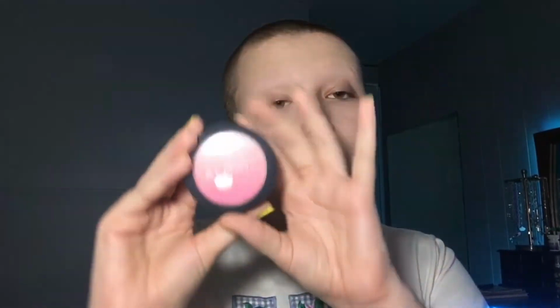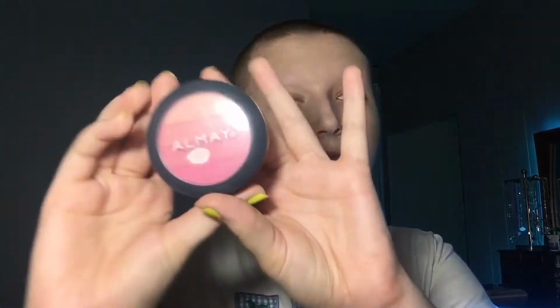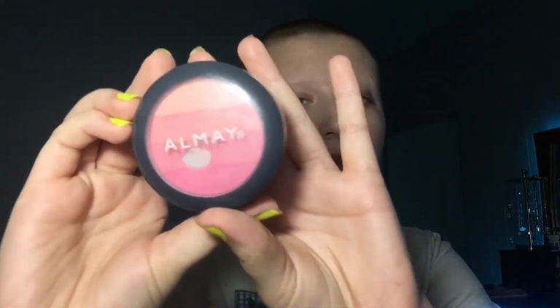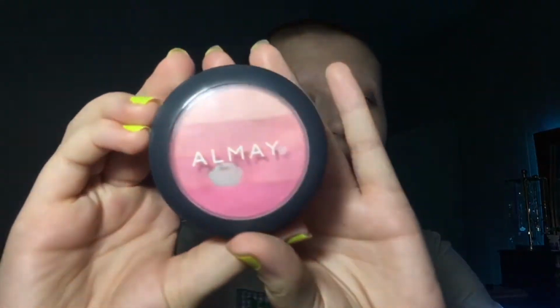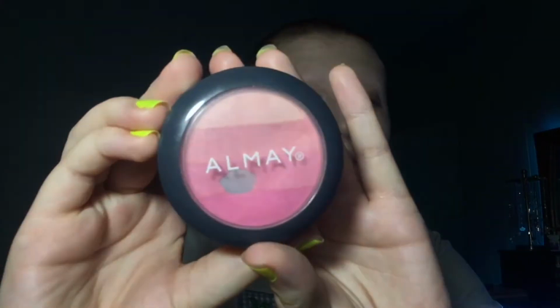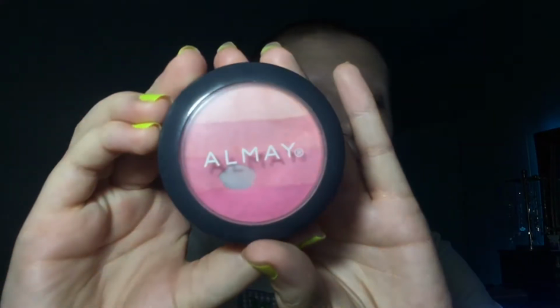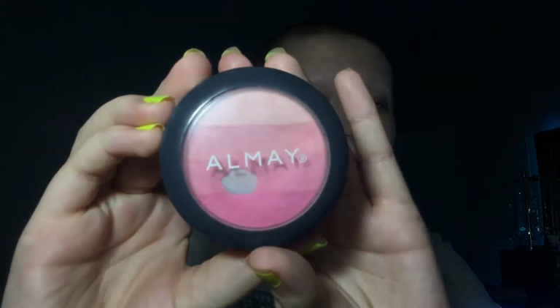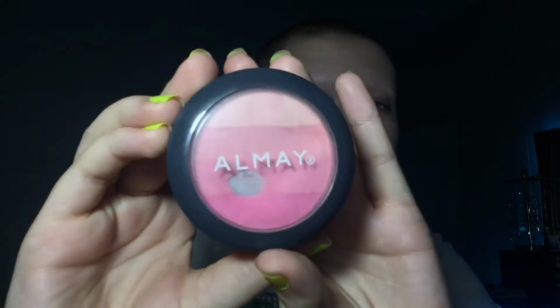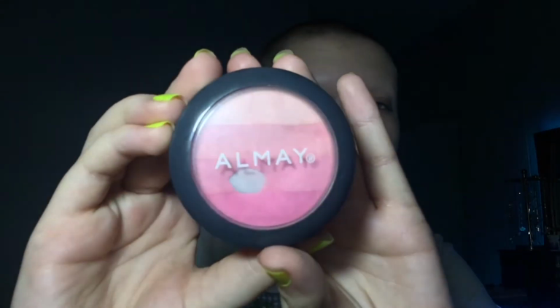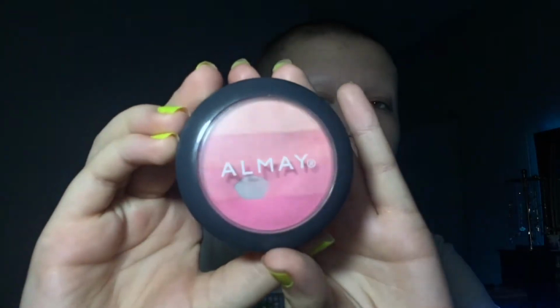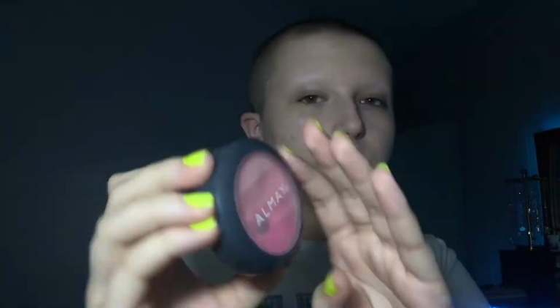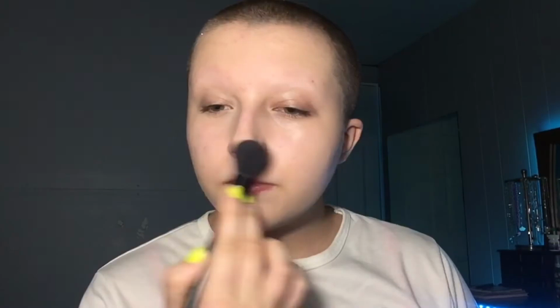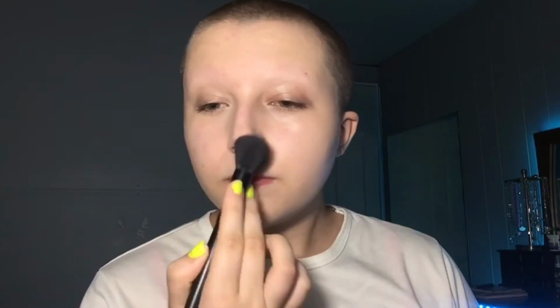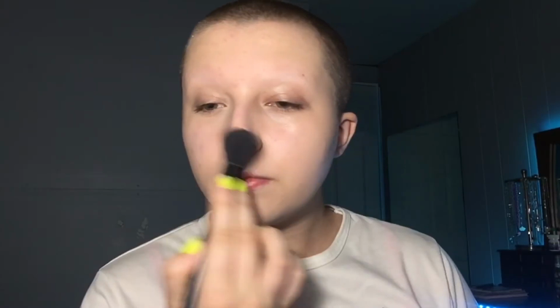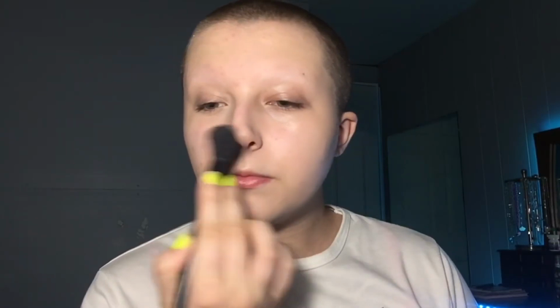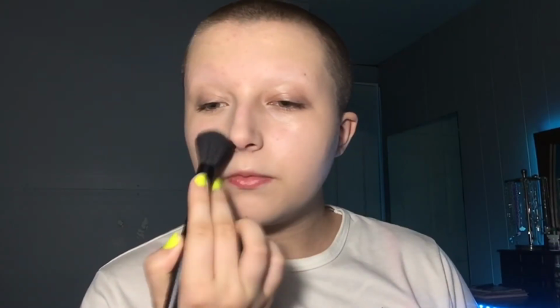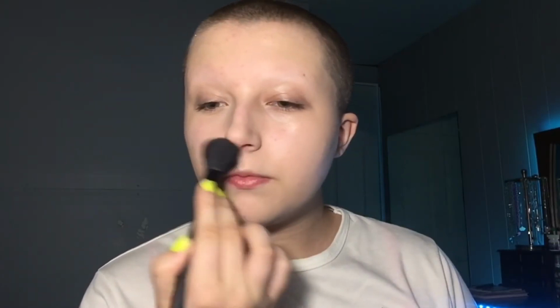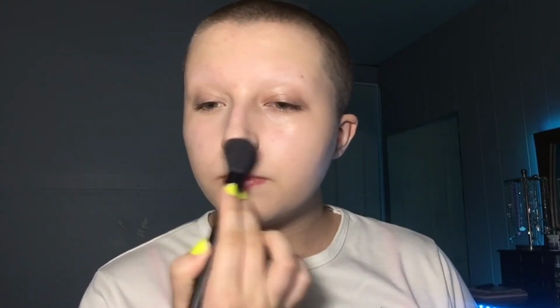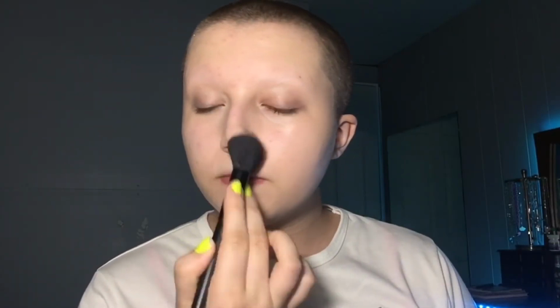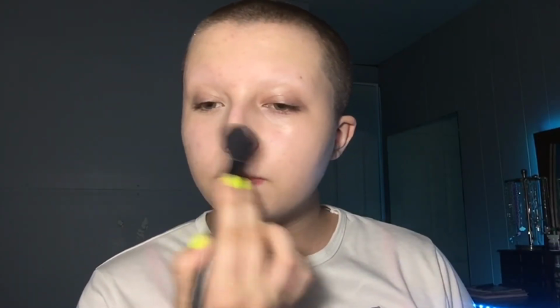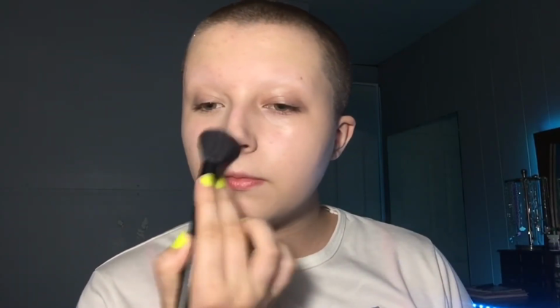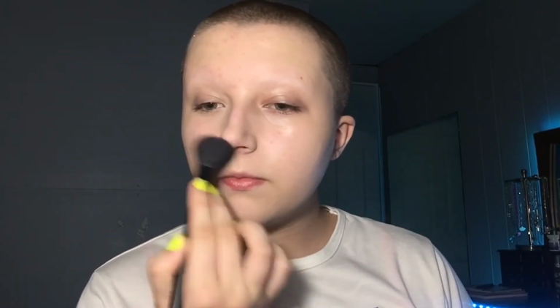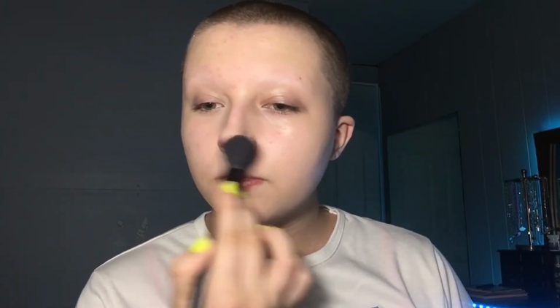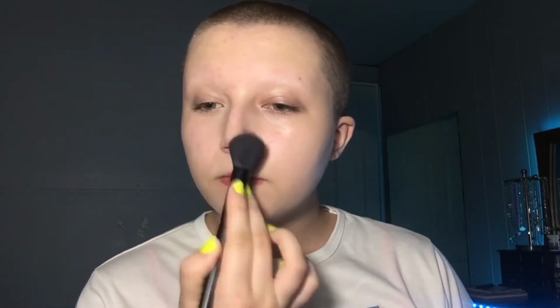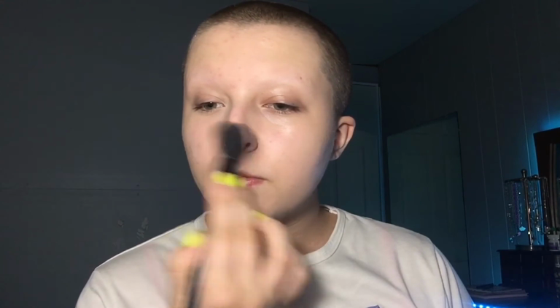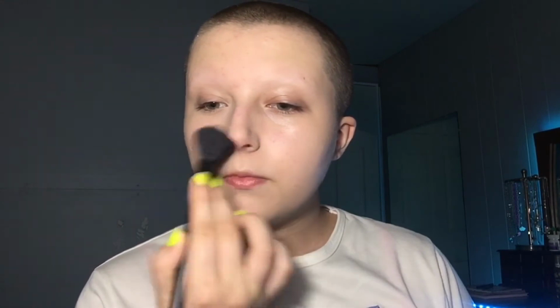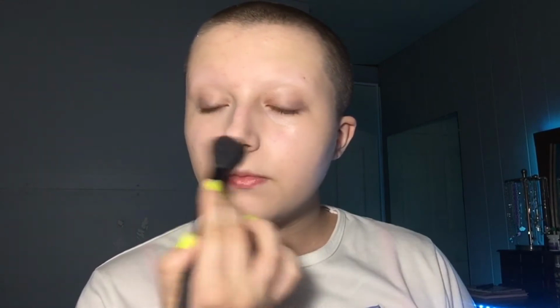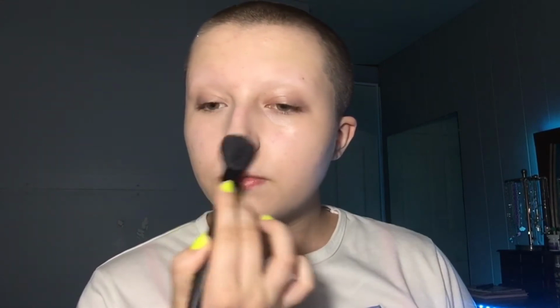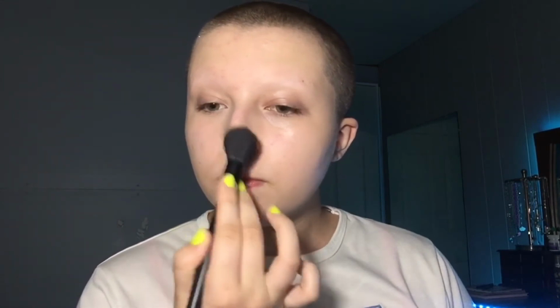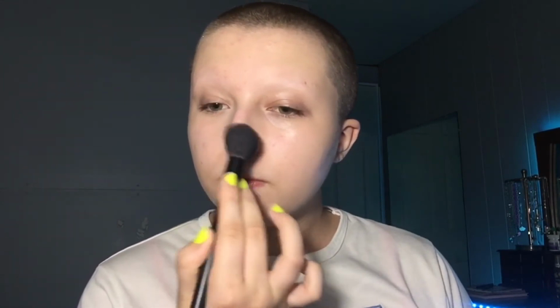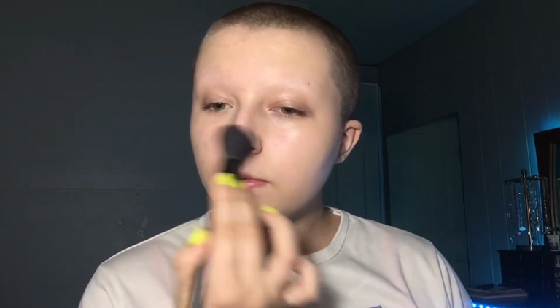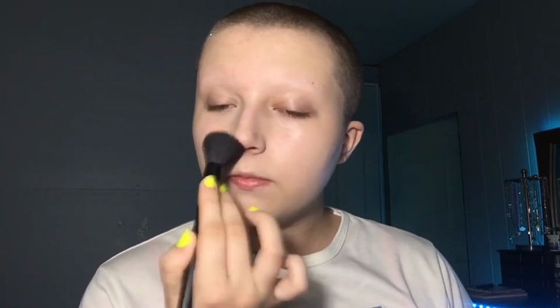Now I'm going to use this OAA blush and I'm going in with it pretty heavy on my nose and my cheeks.